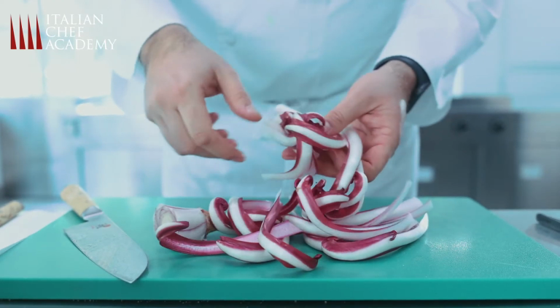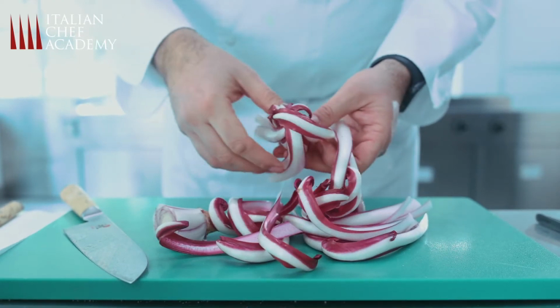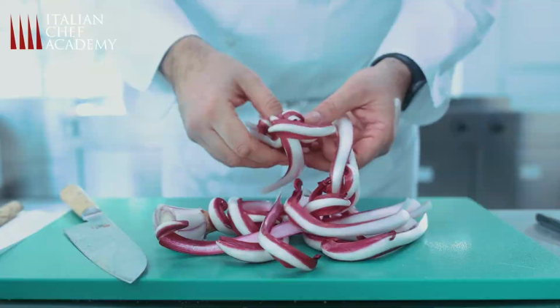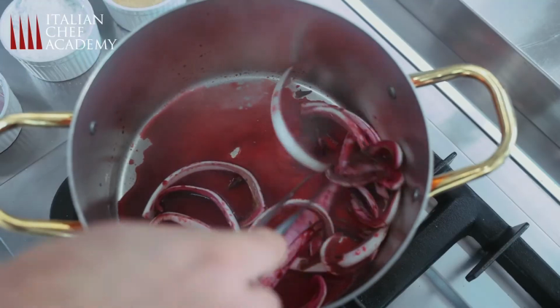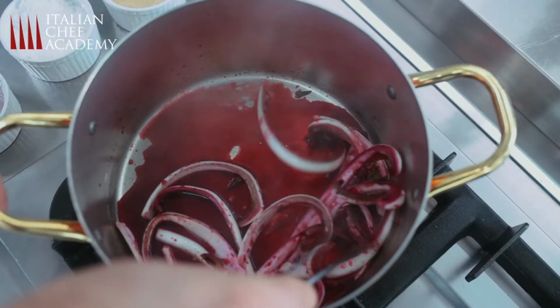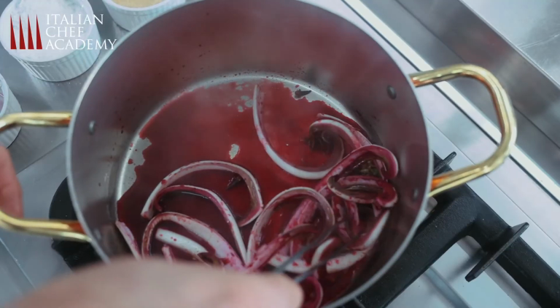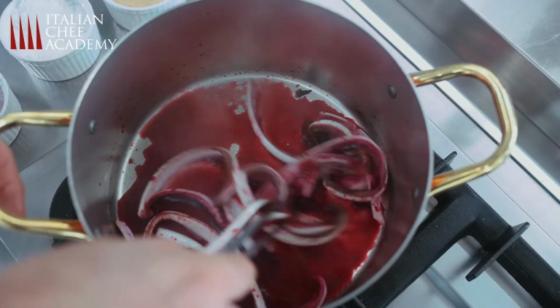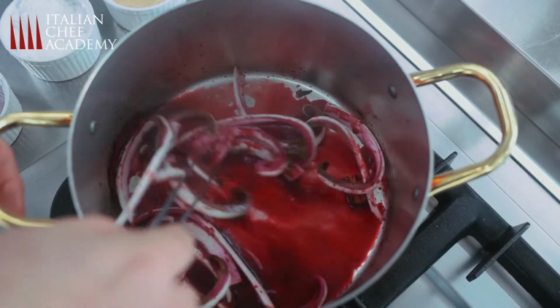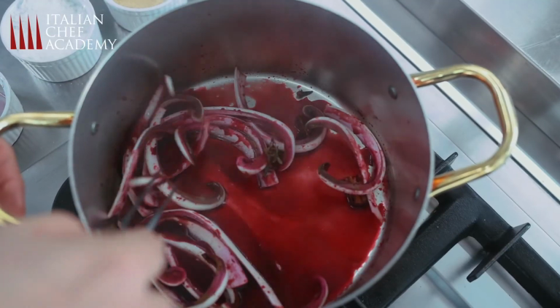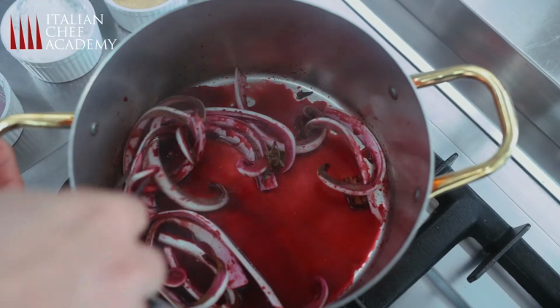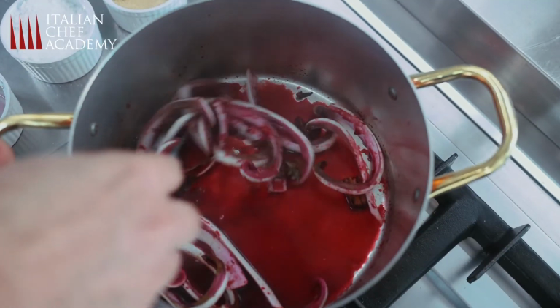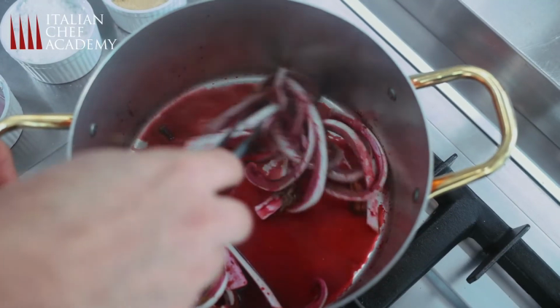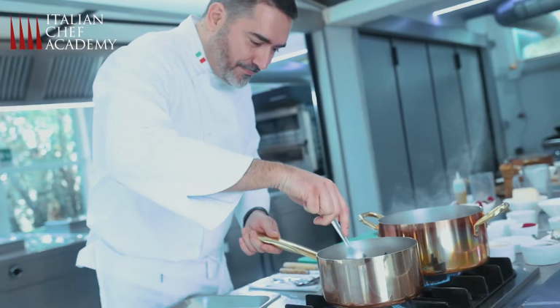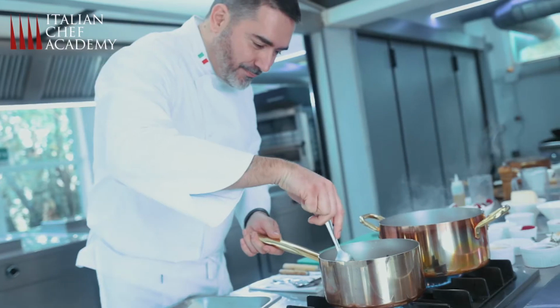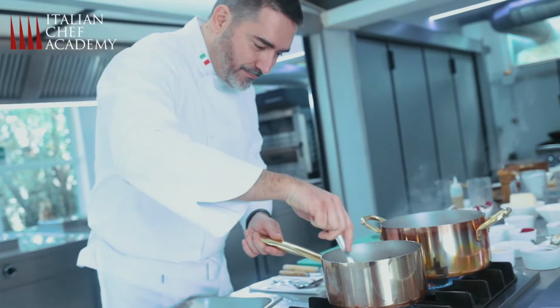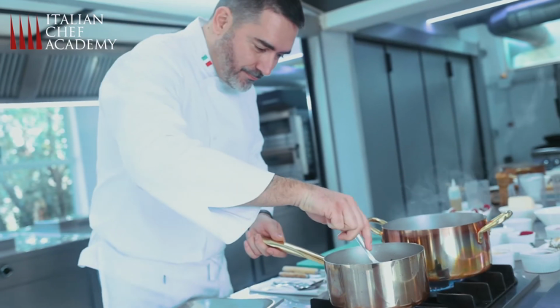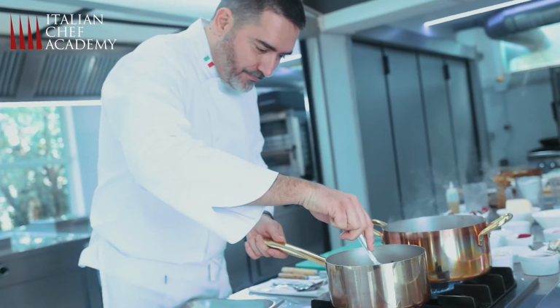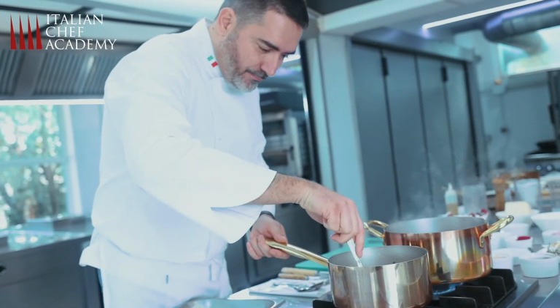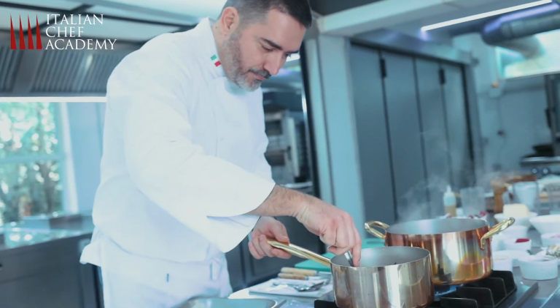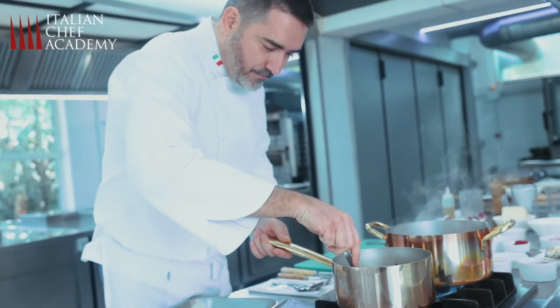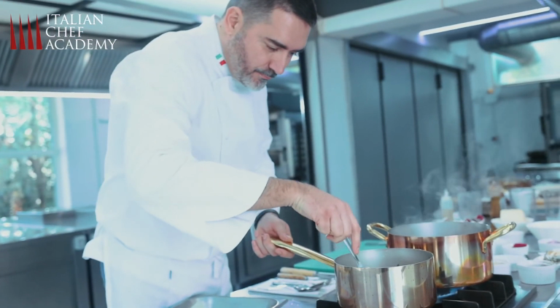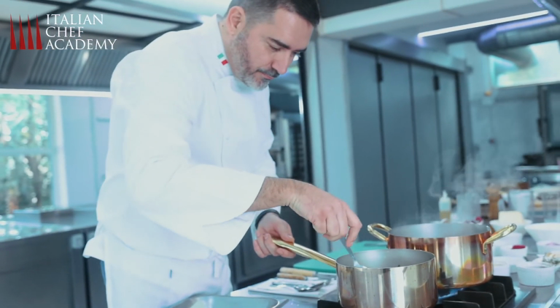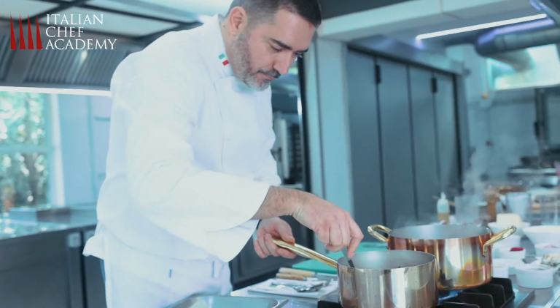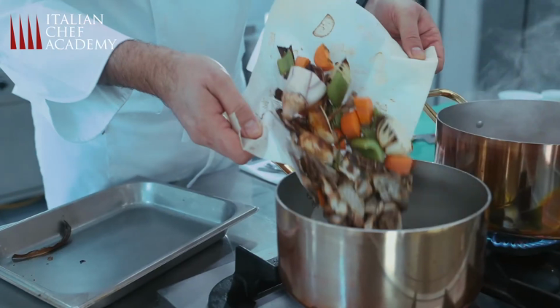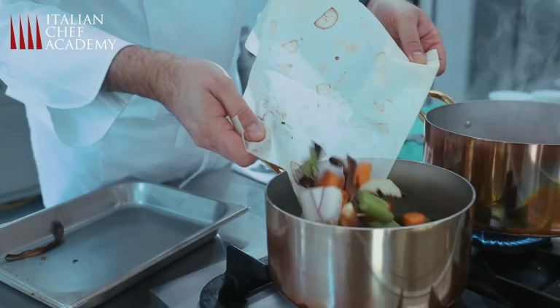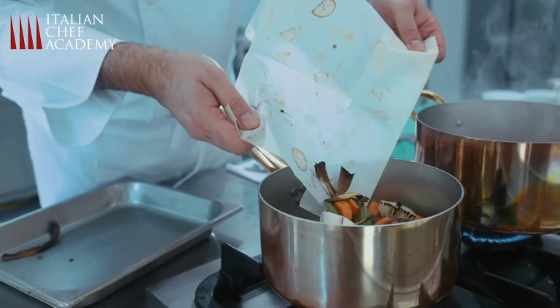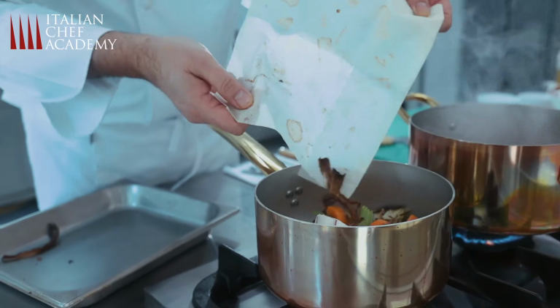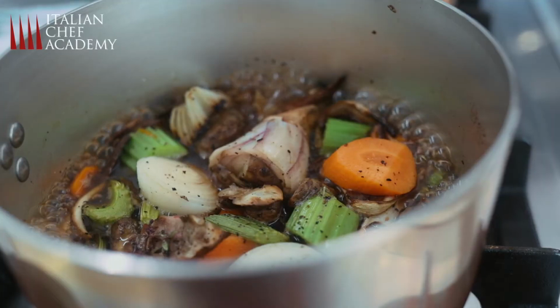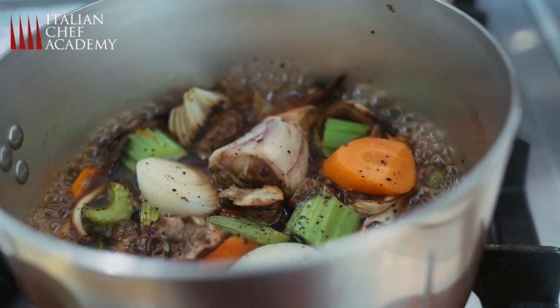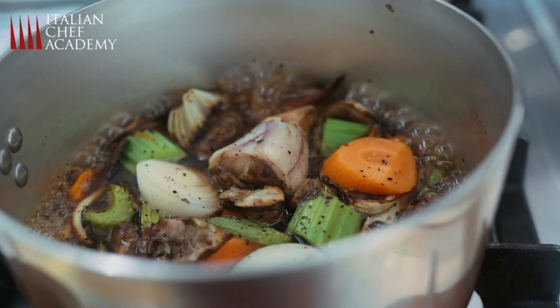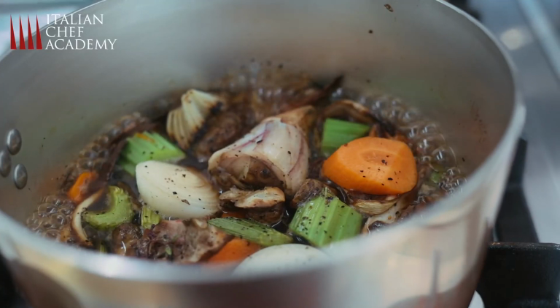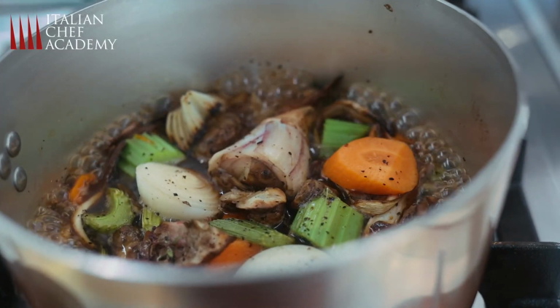Cappelletti's original recipe needs to be prepared with meat. Today we are going to make a vegetarian version.